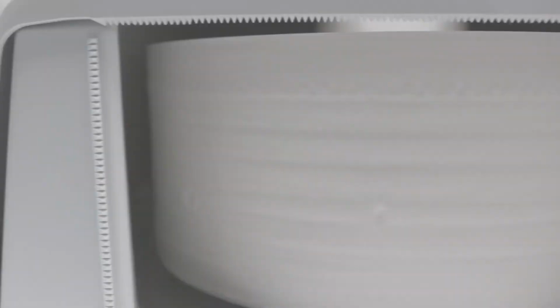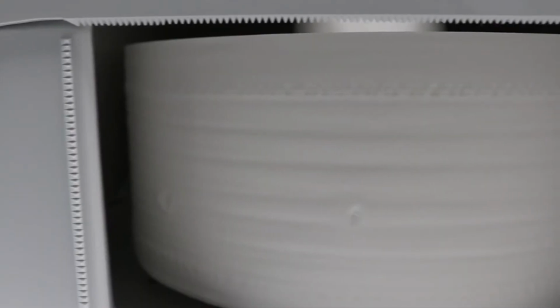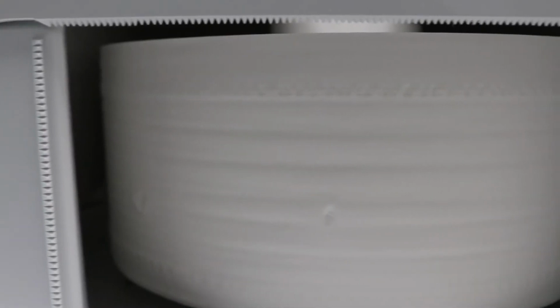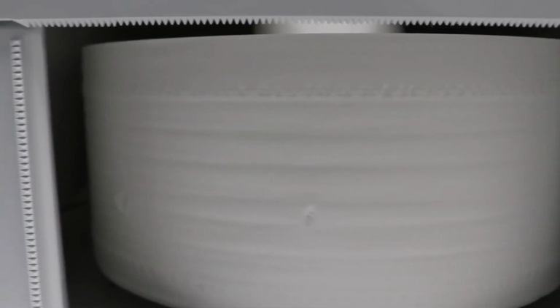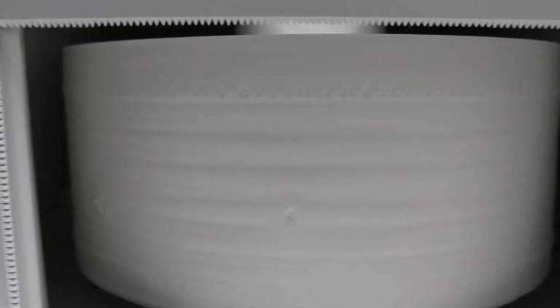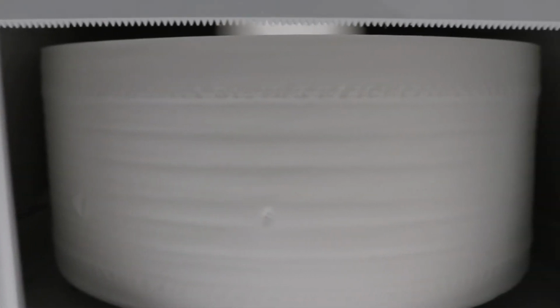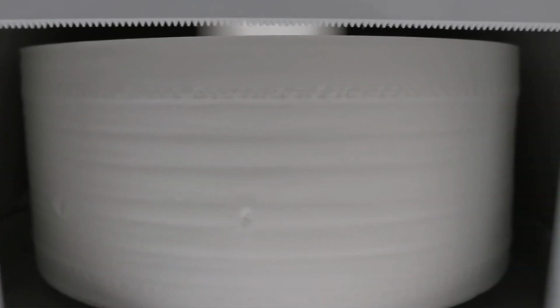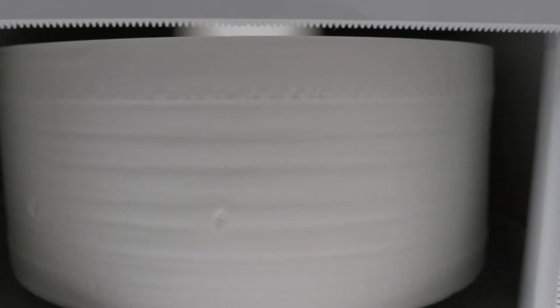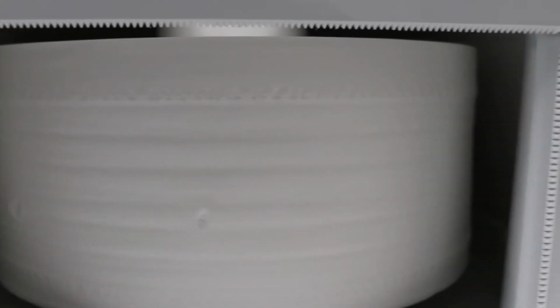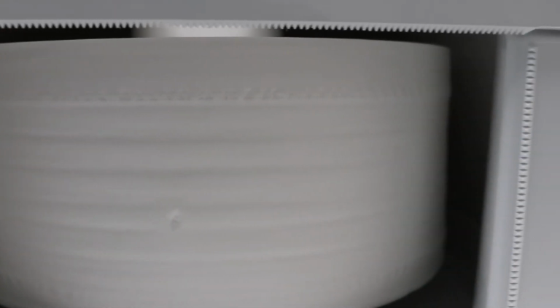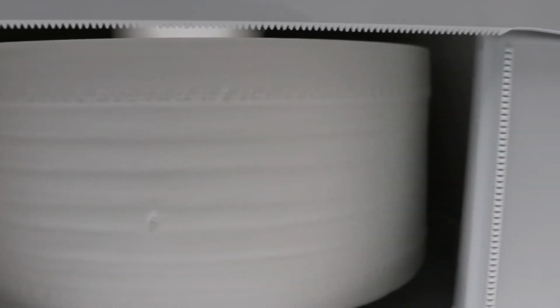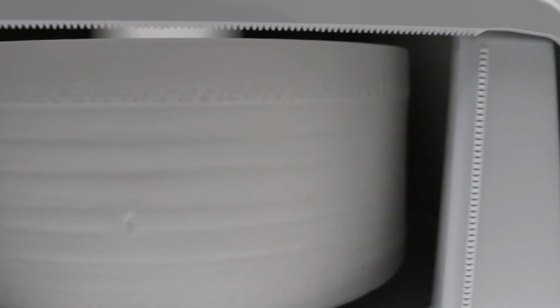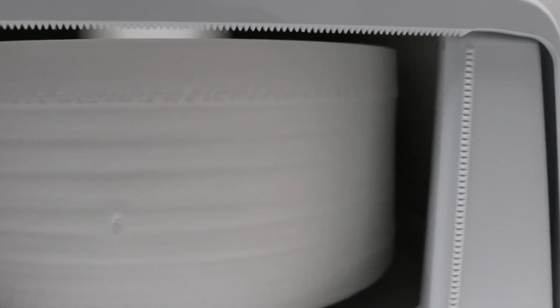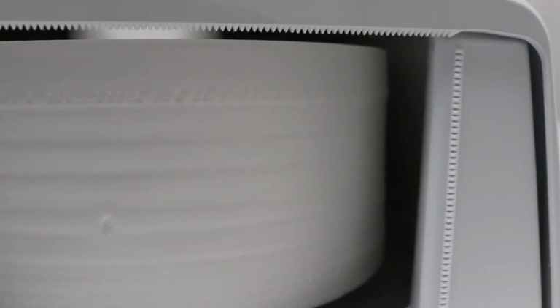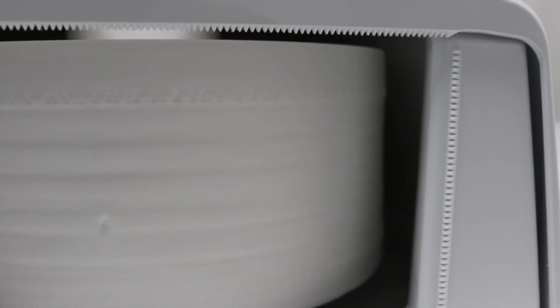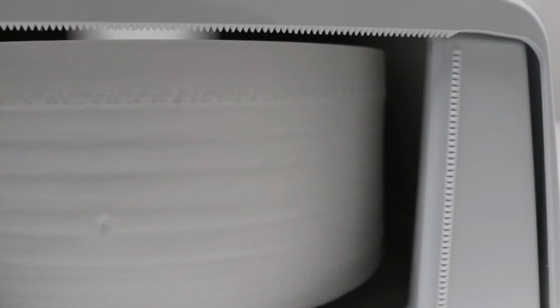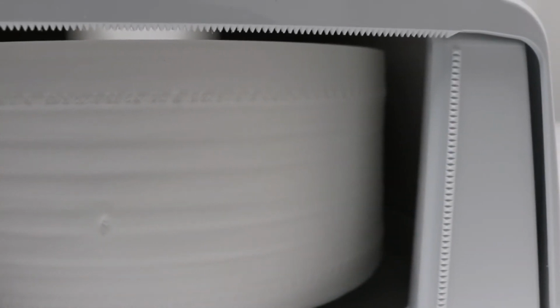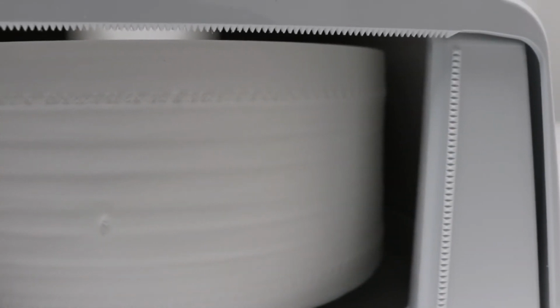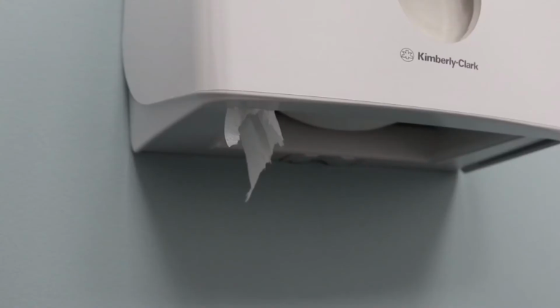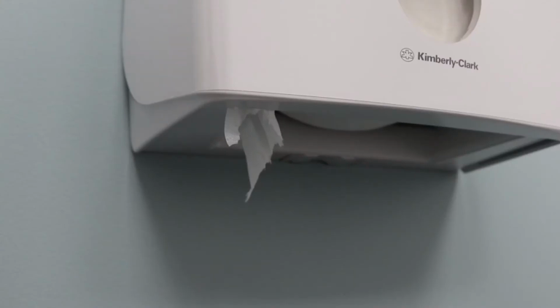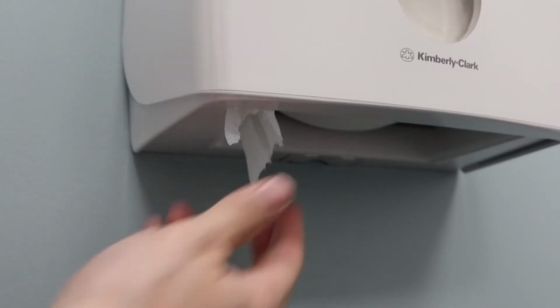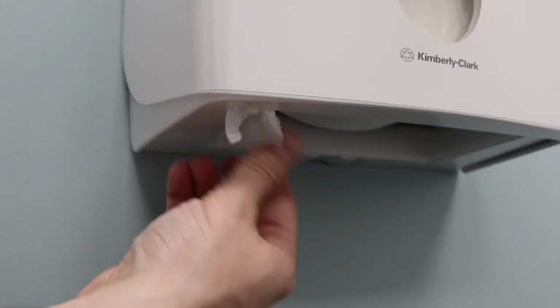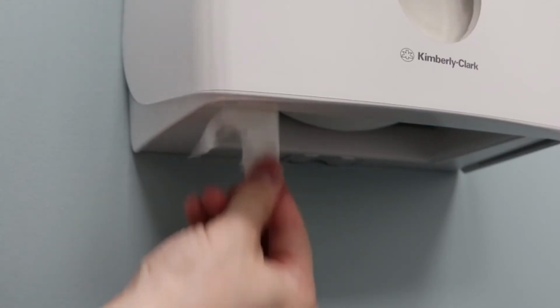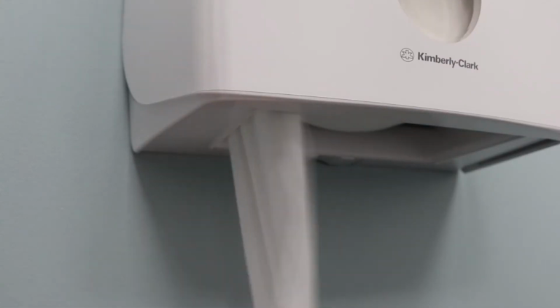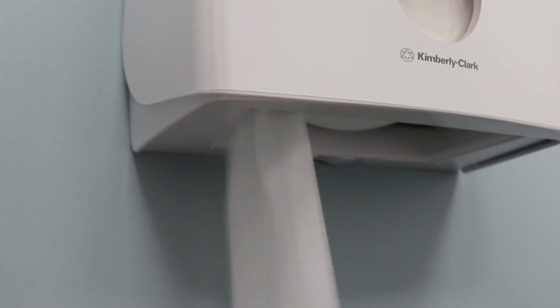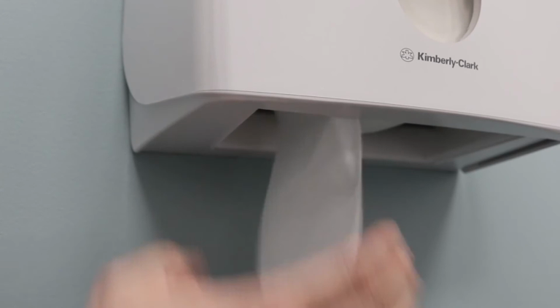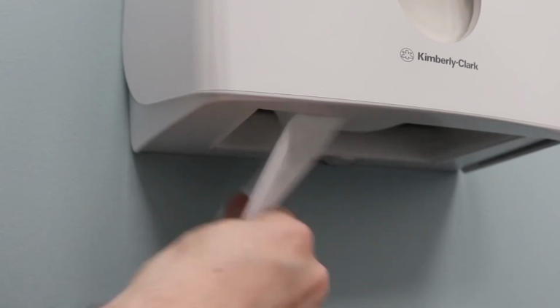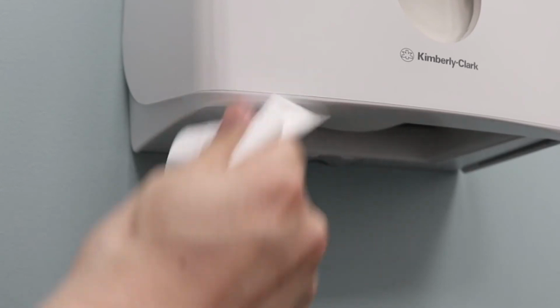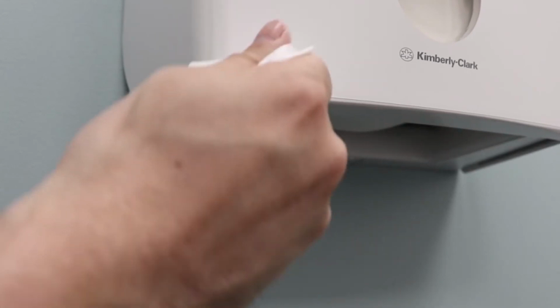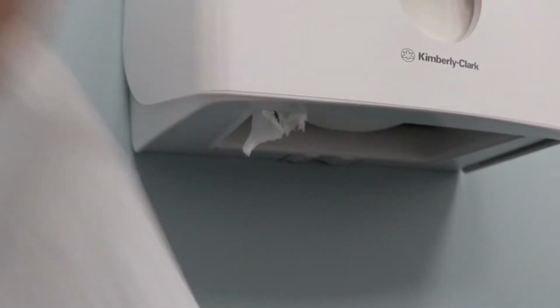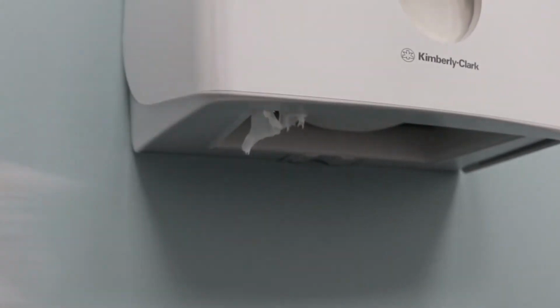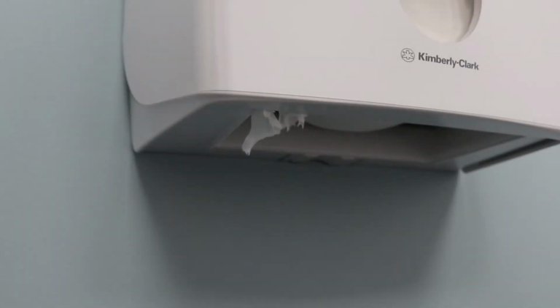The dispenser features sharp teeth so that you can quickly and easily tear the paper from the dispenser using only one hand.